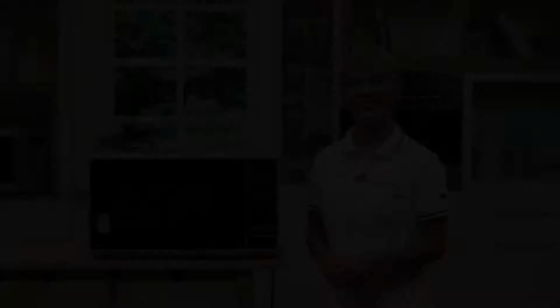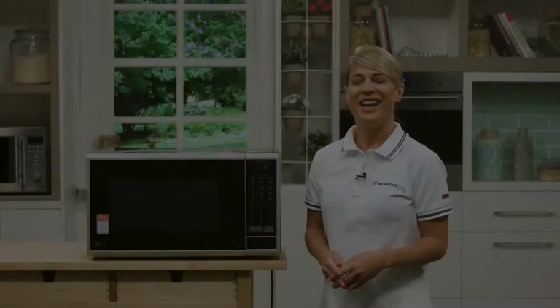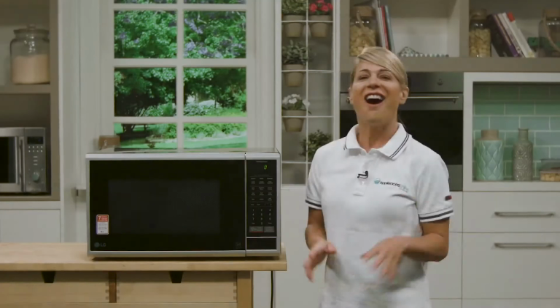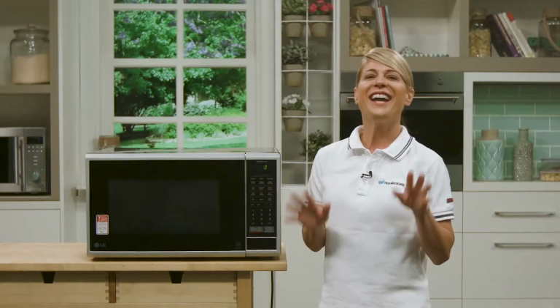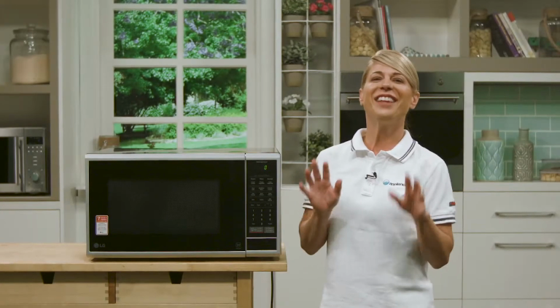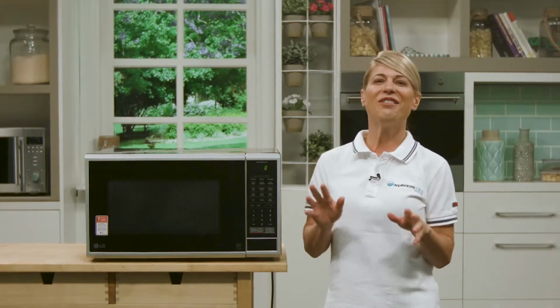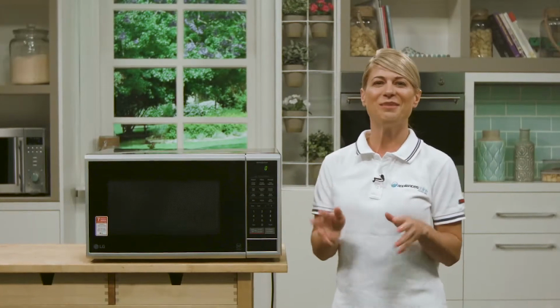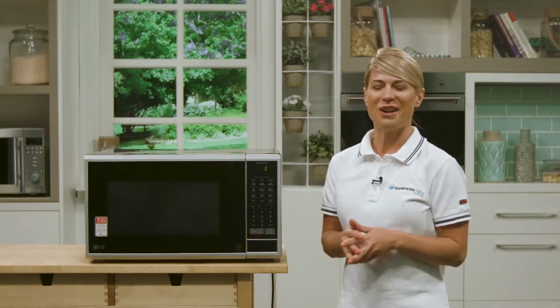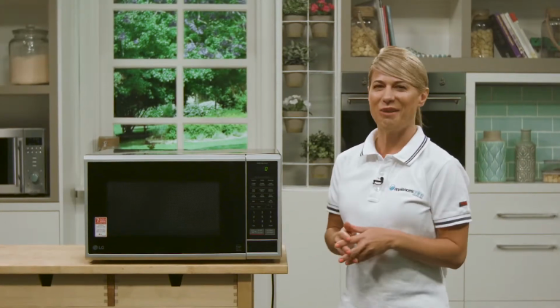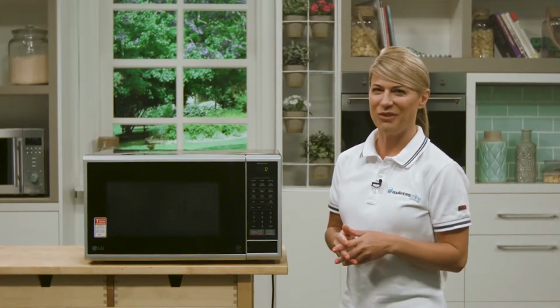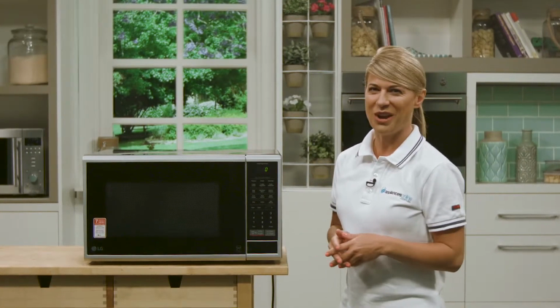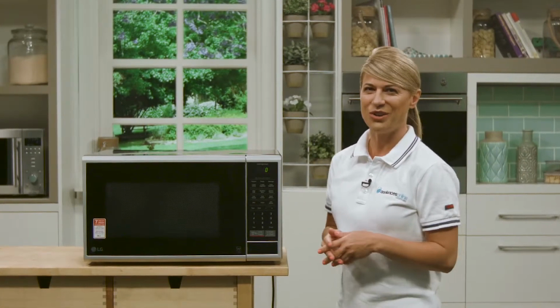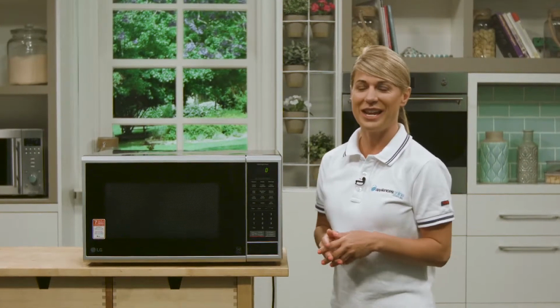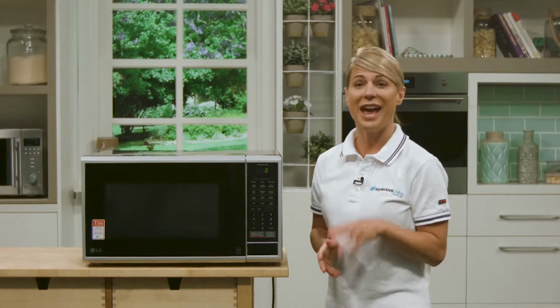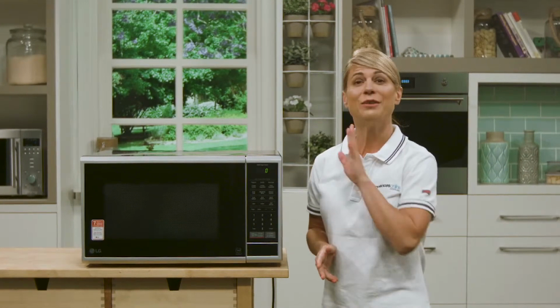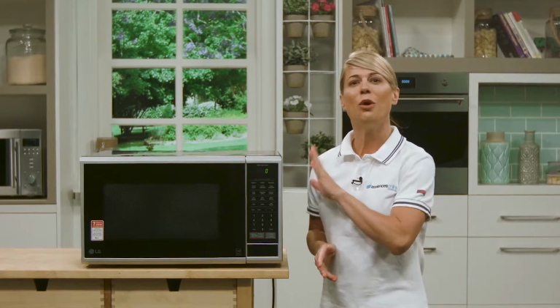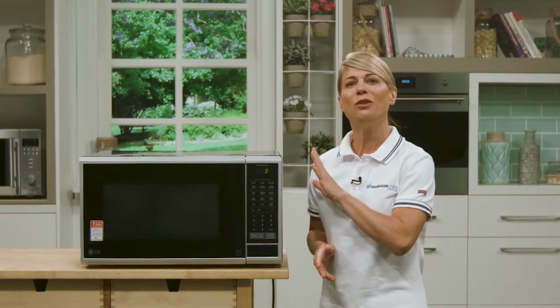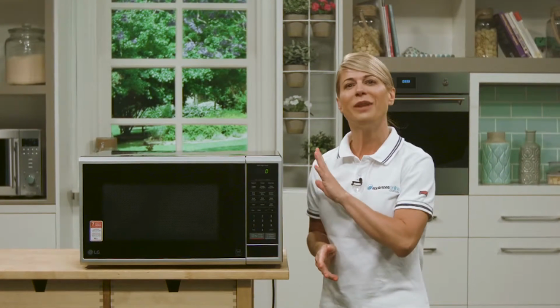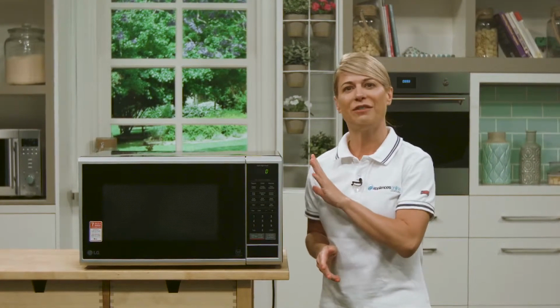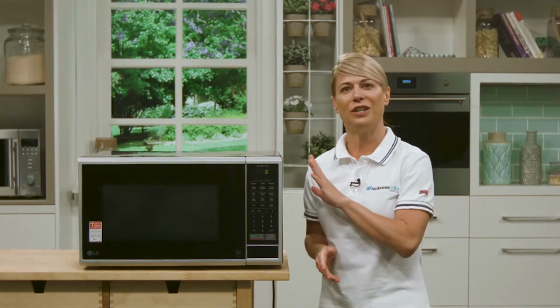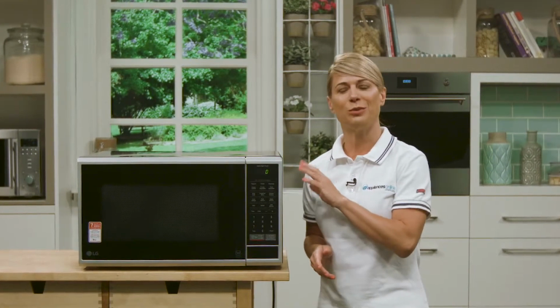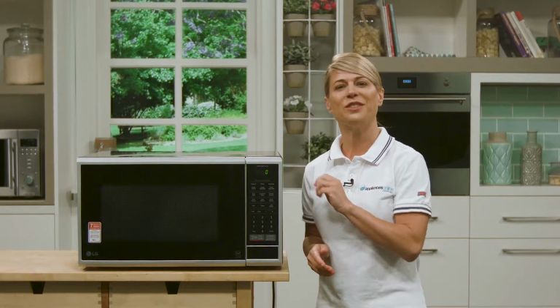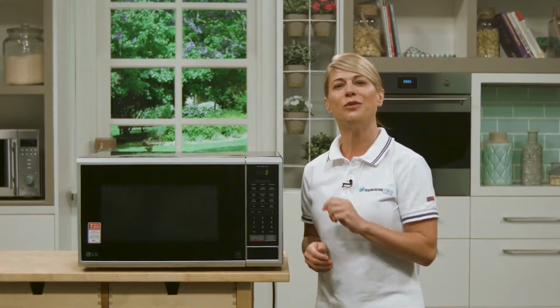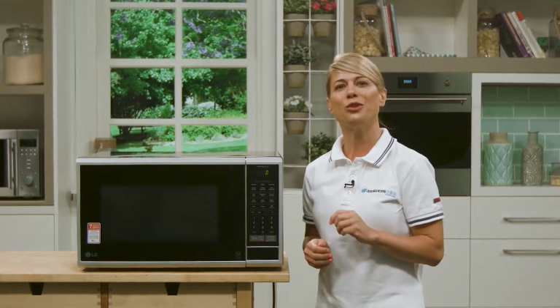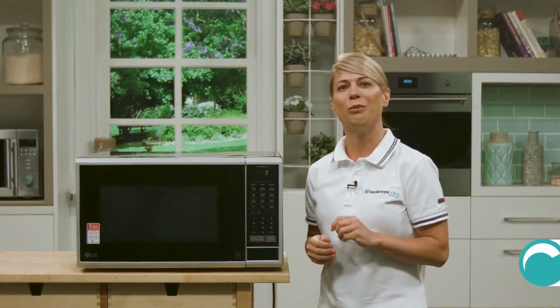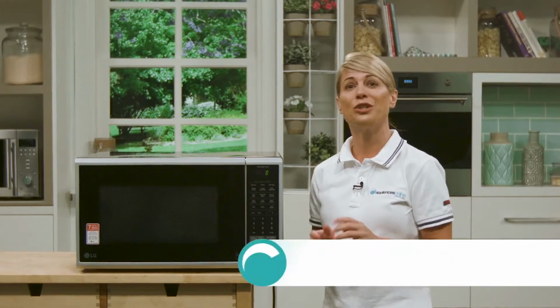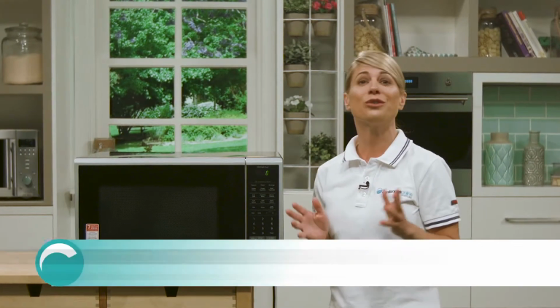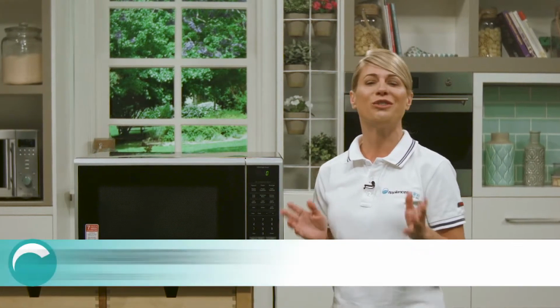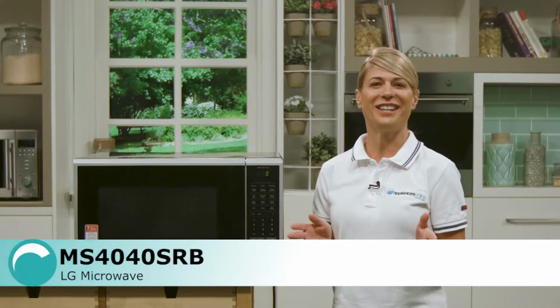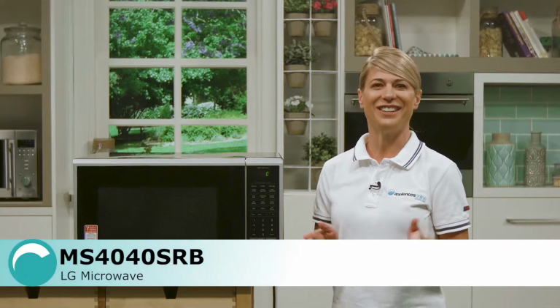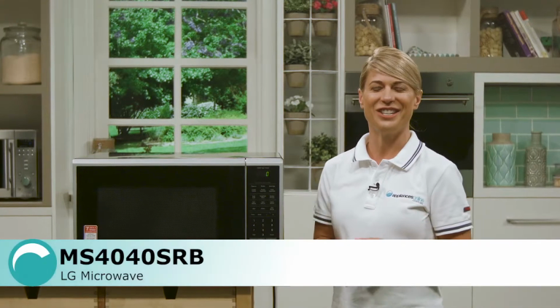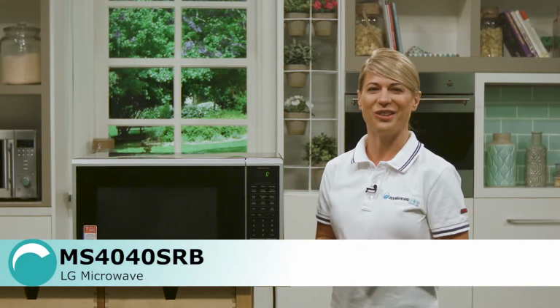I love this microwave from LG. It has a modern black finish with silver trim which looks great in your kitchen.